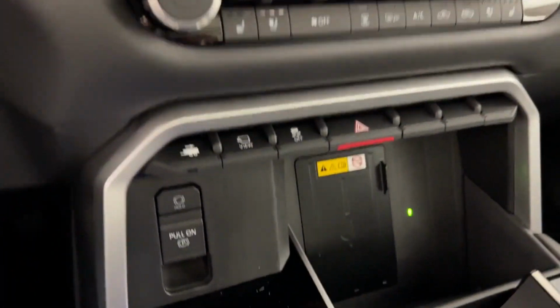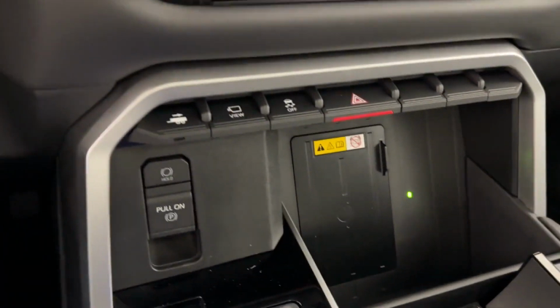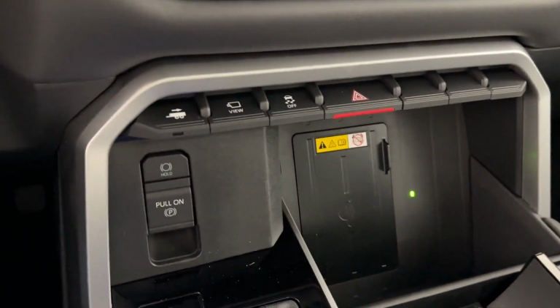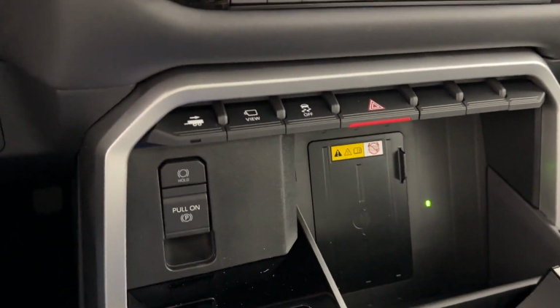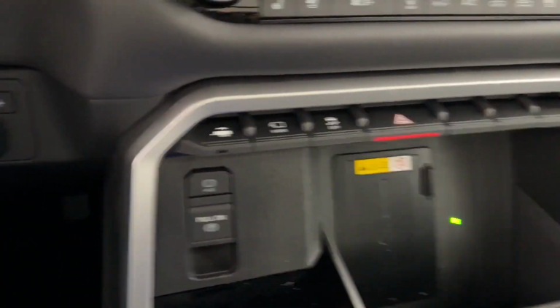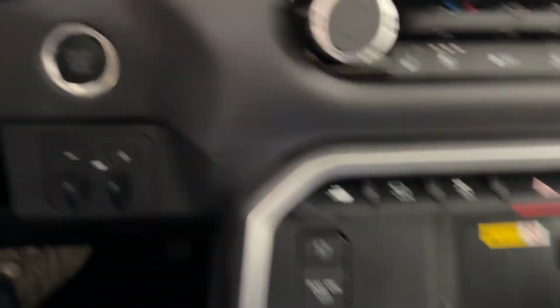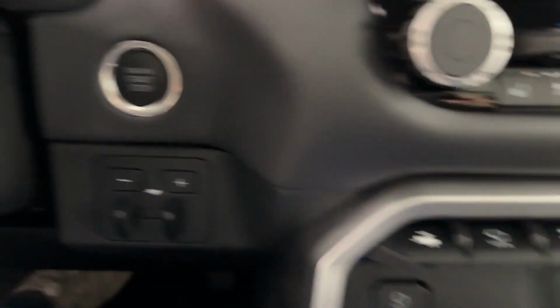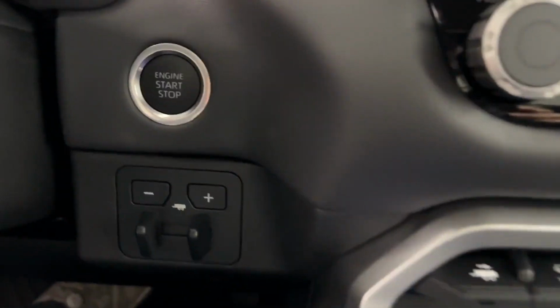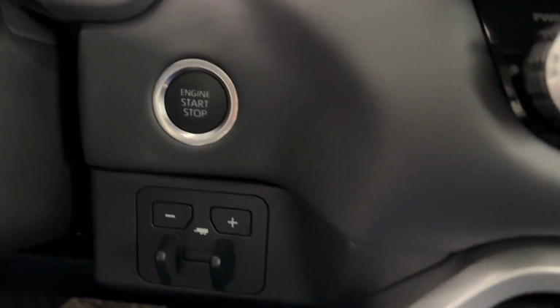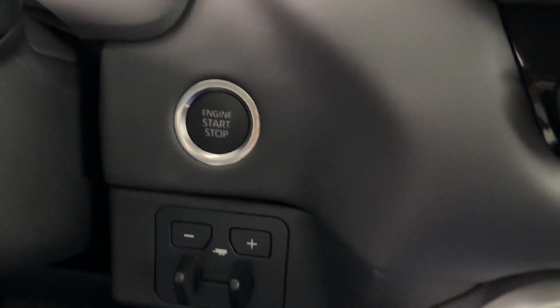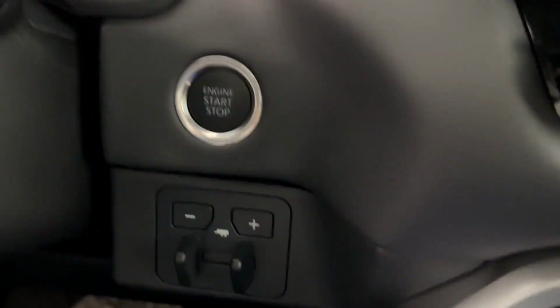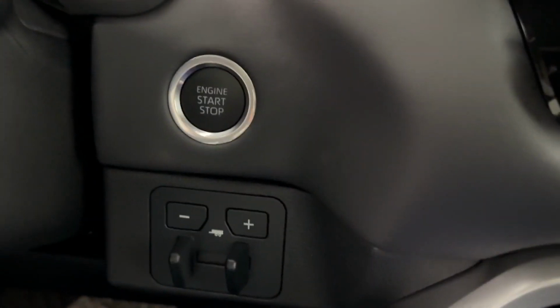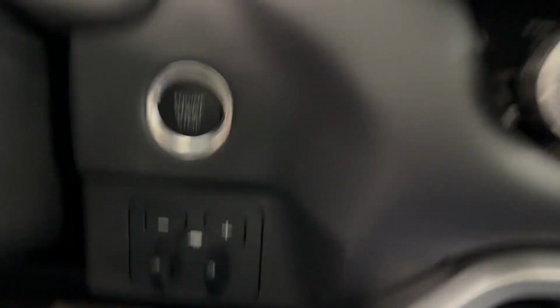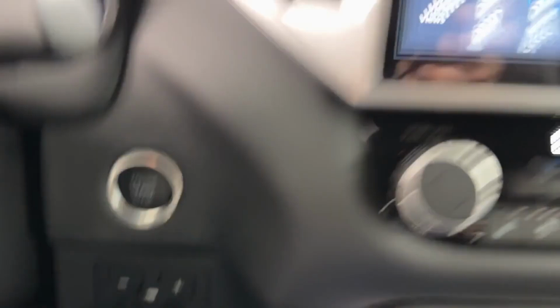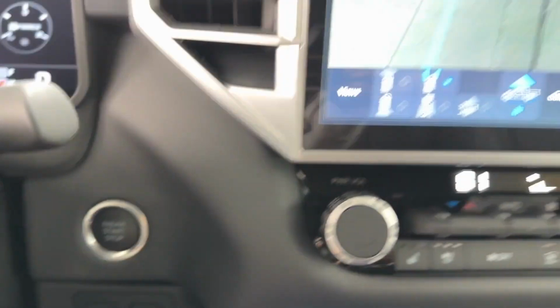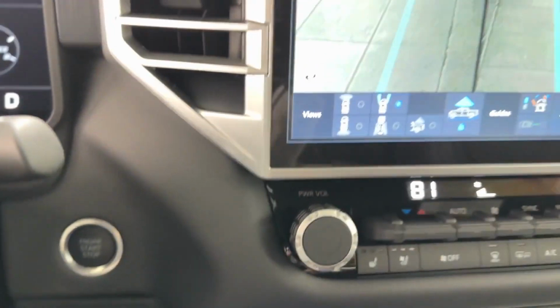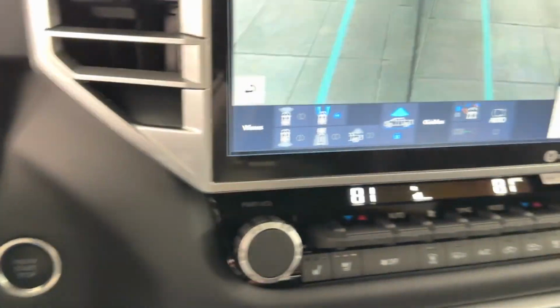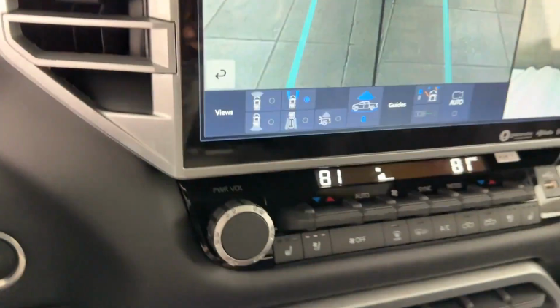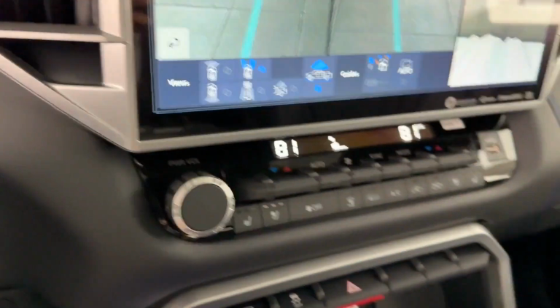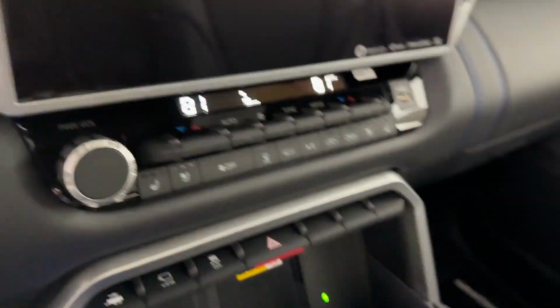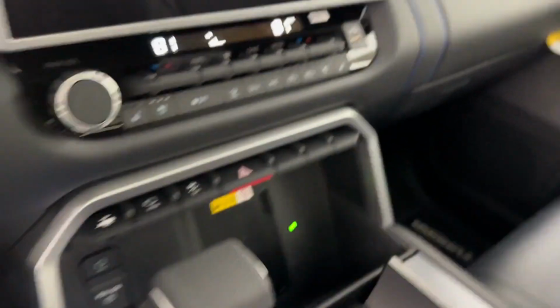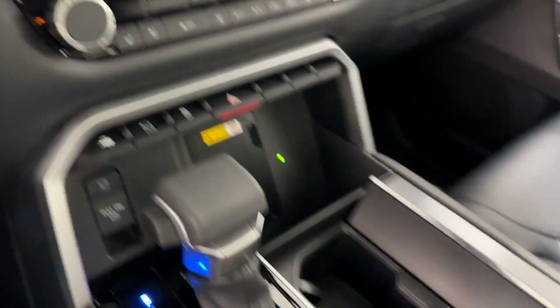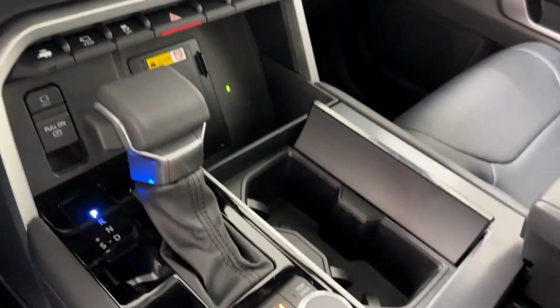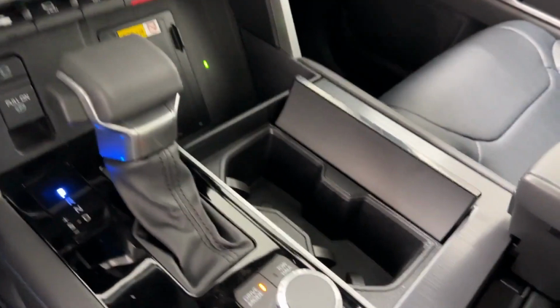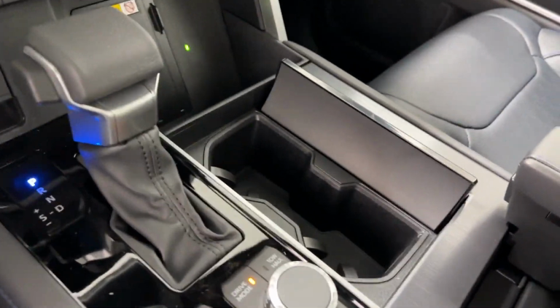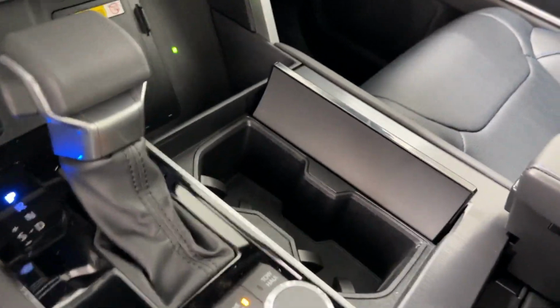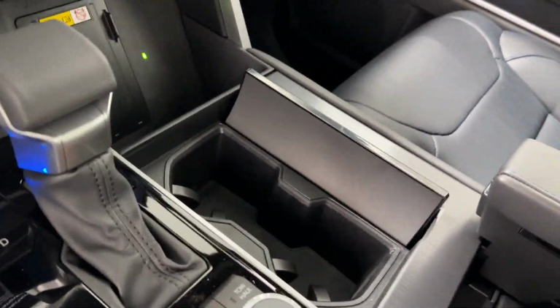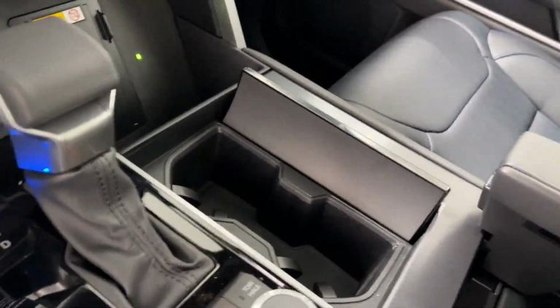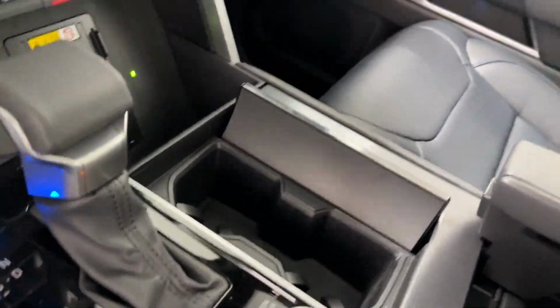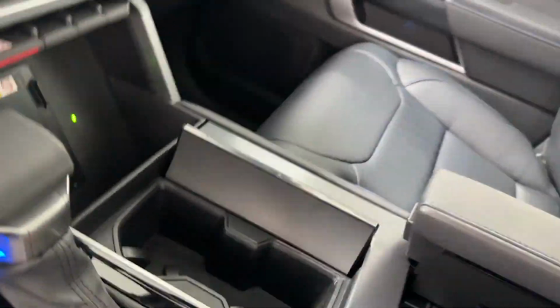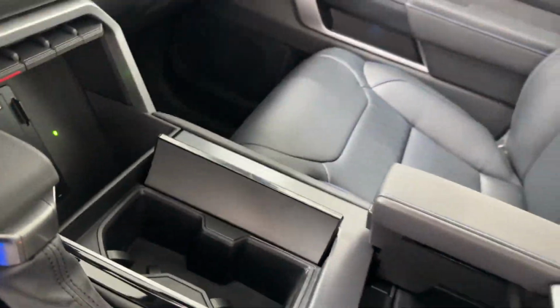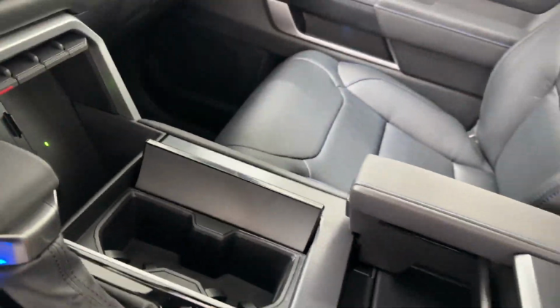Heated side view mirrors. Leather seats. Don't risk the regrets. Test drive it today.